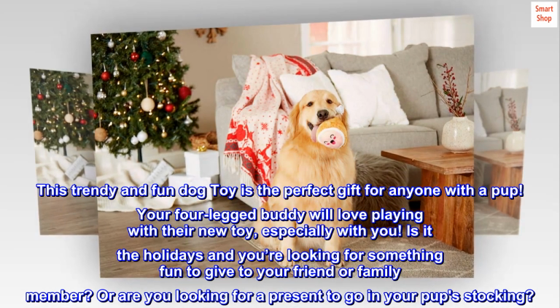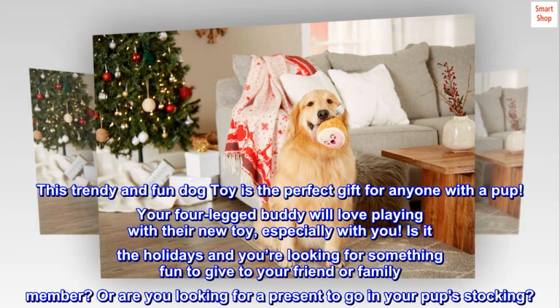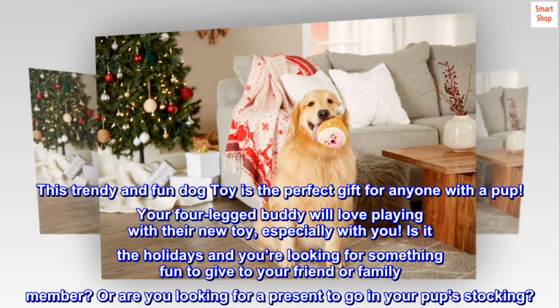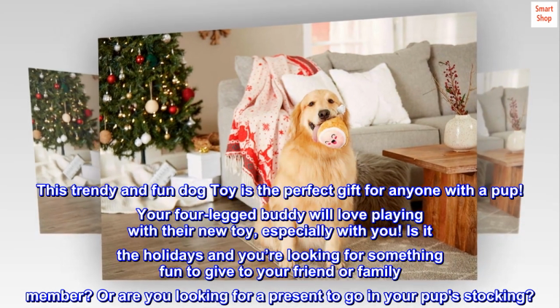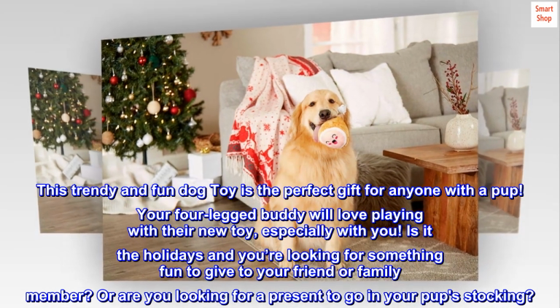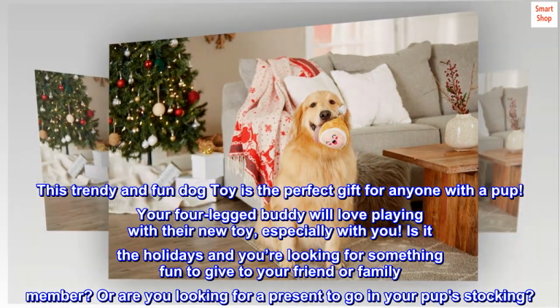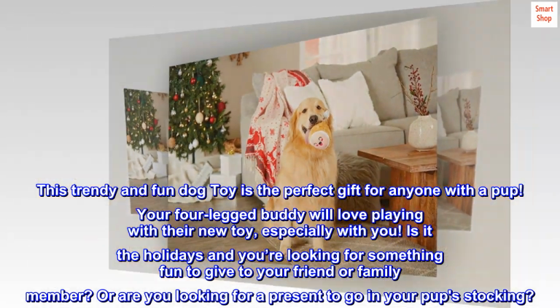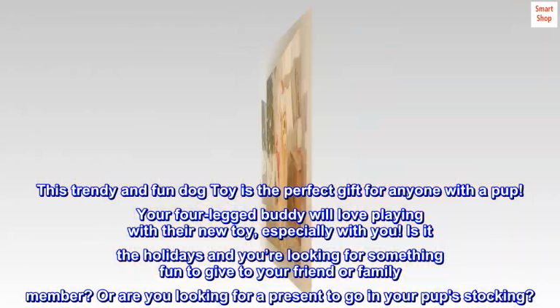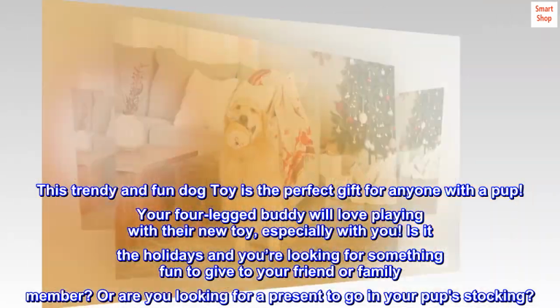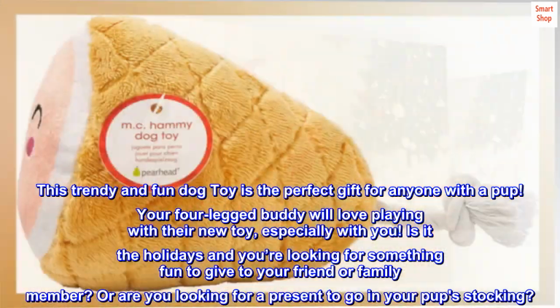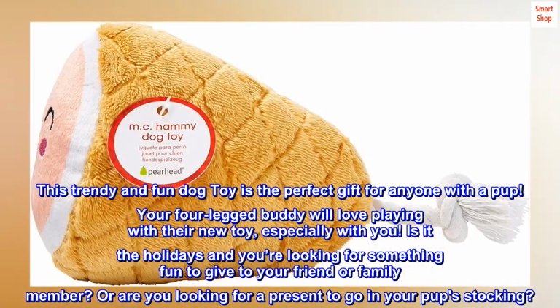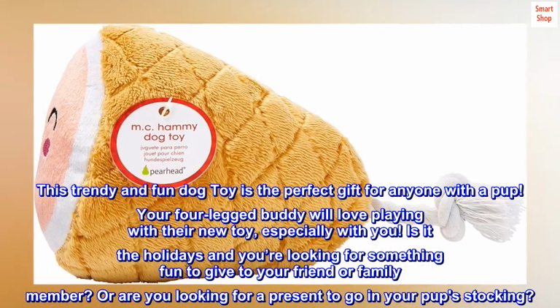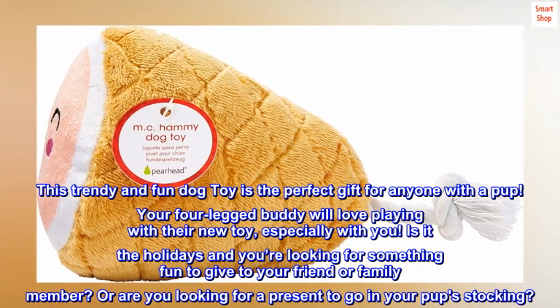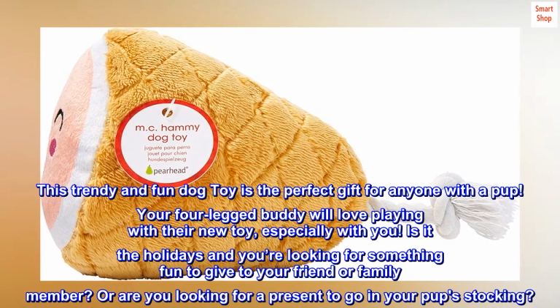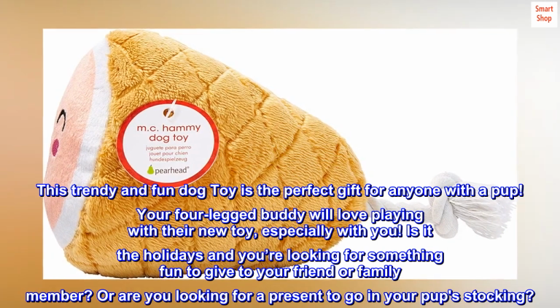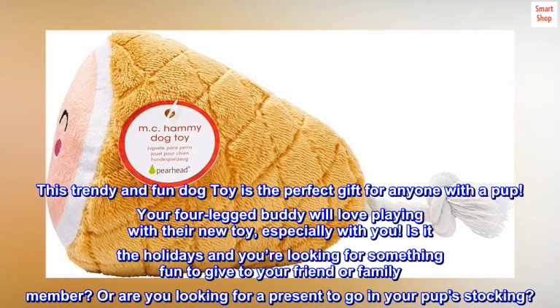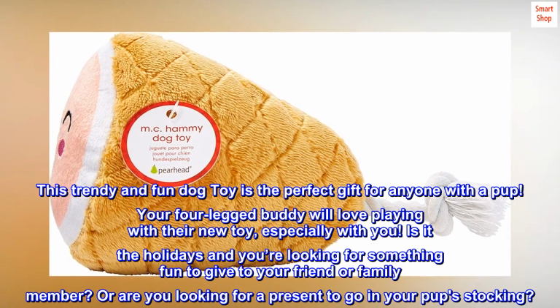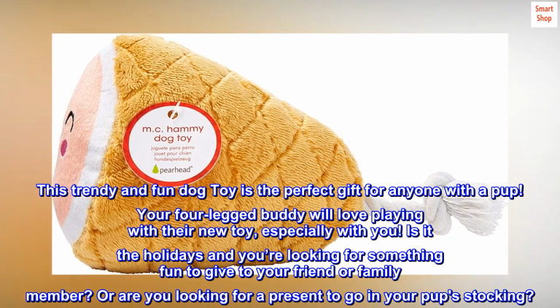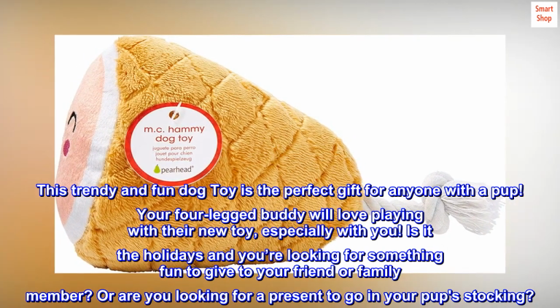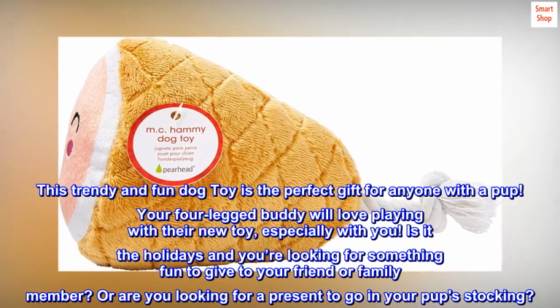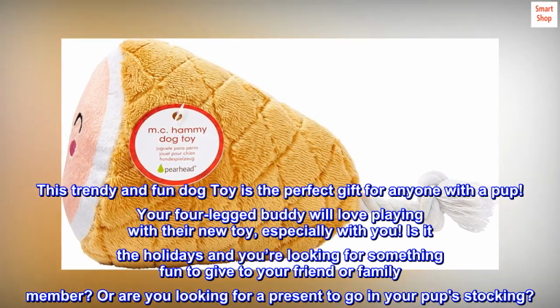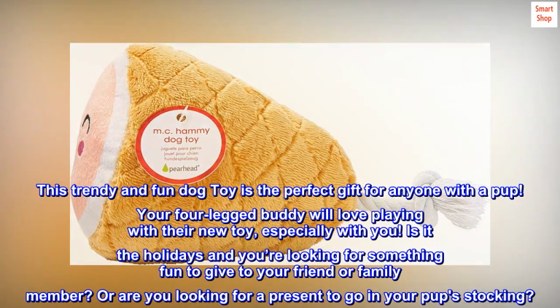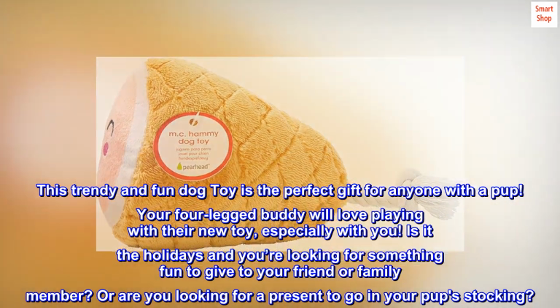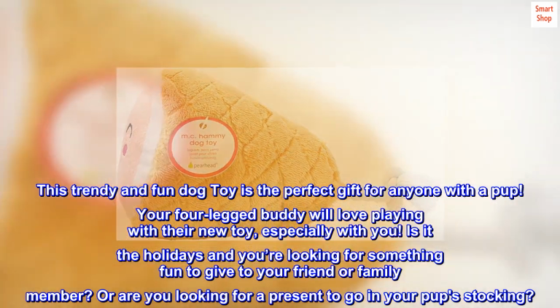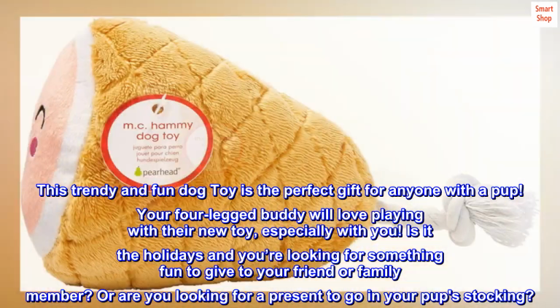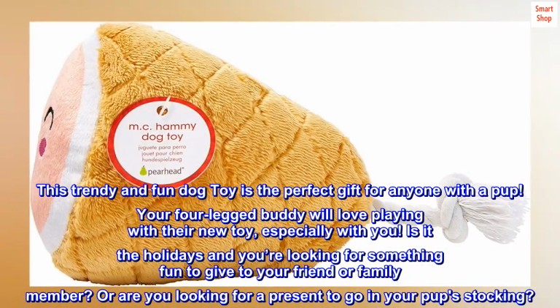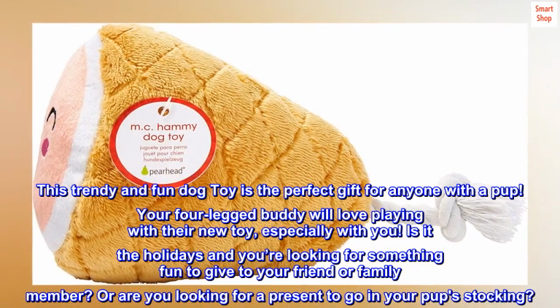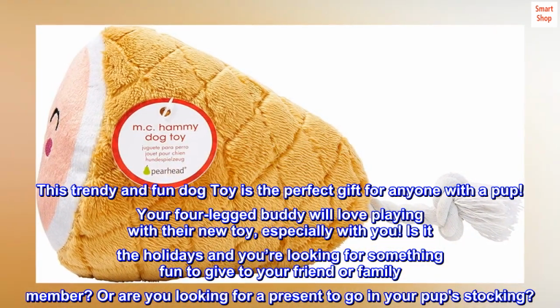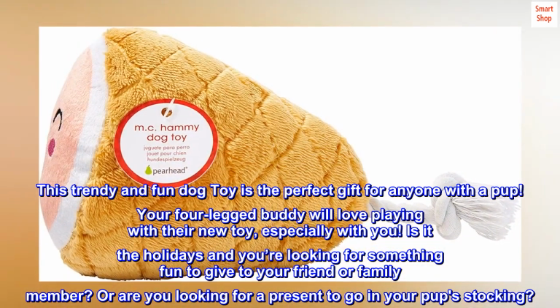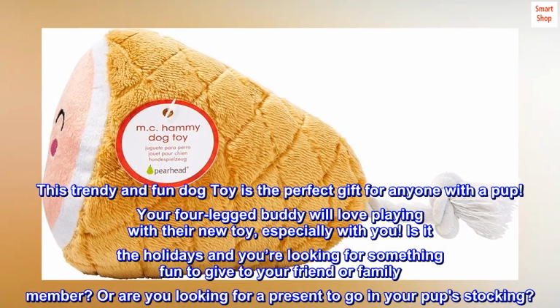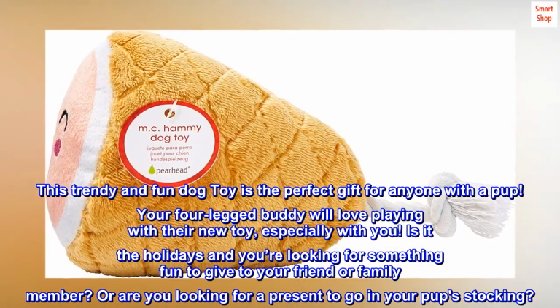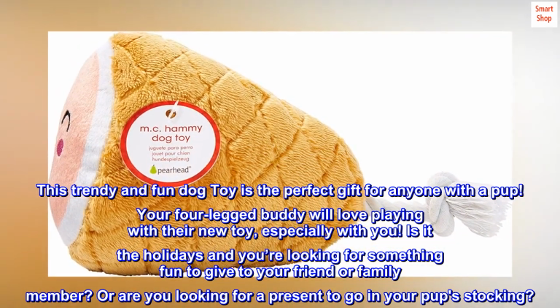Is it the holidays and you're looking for something fun to give to your friend or family member? Or are you looking for a present to go in your pup's stocking?